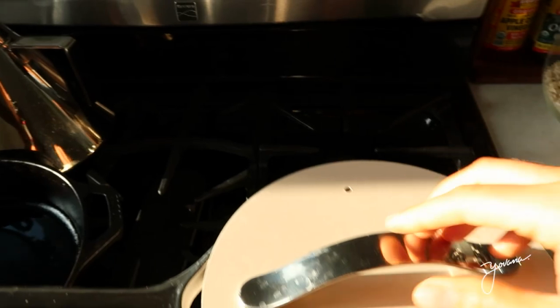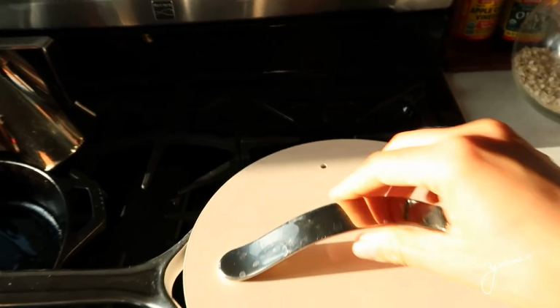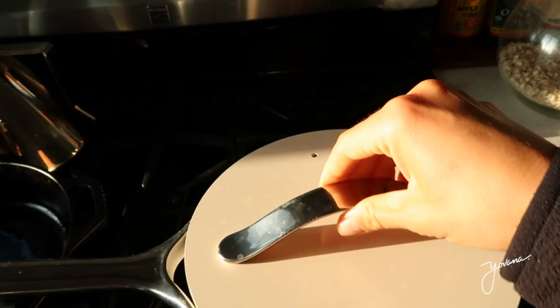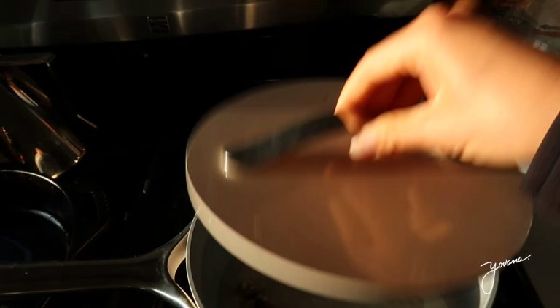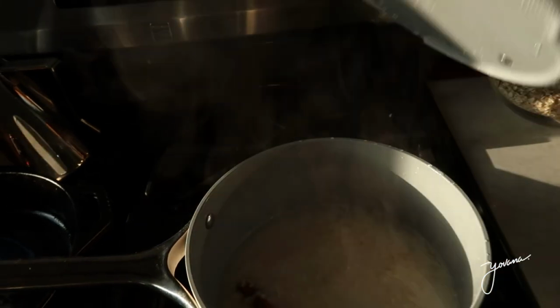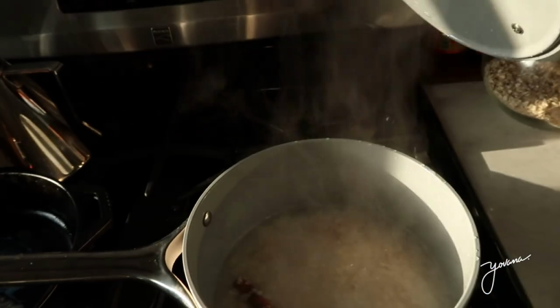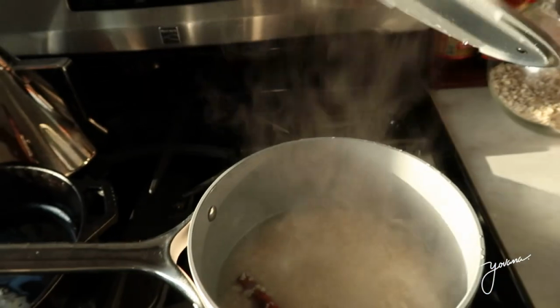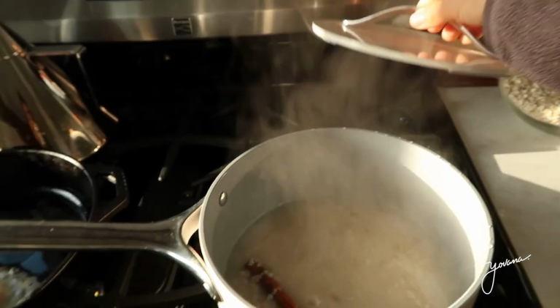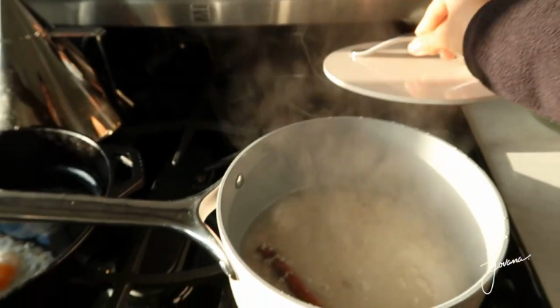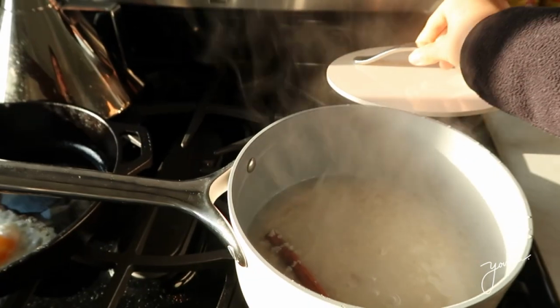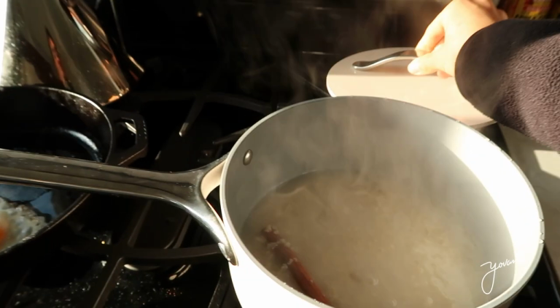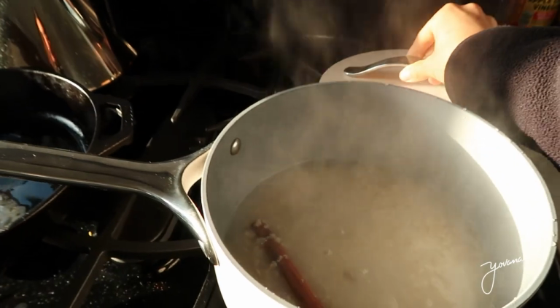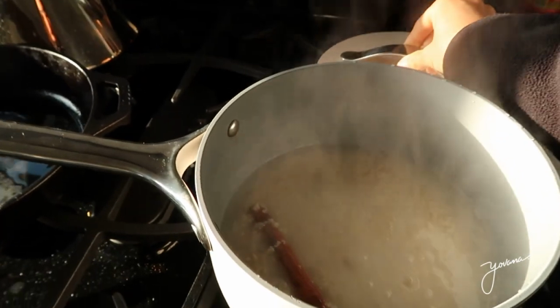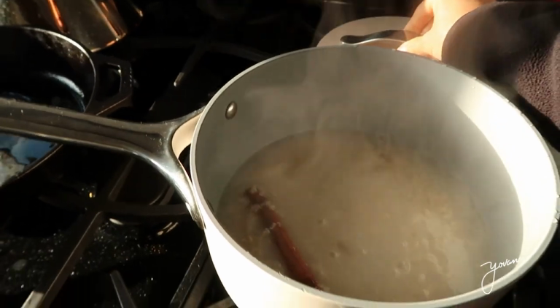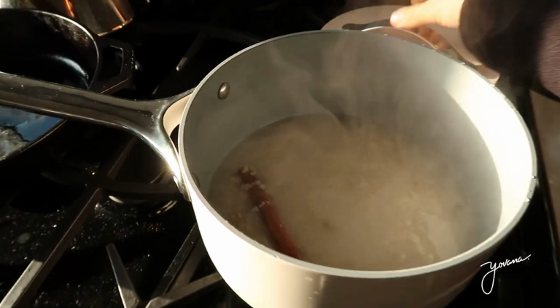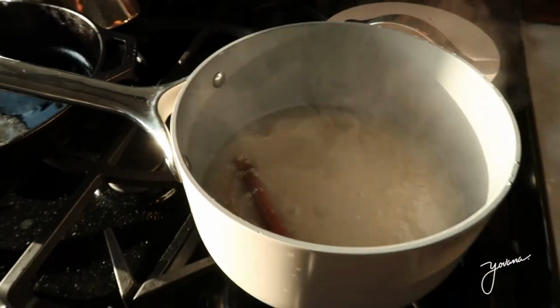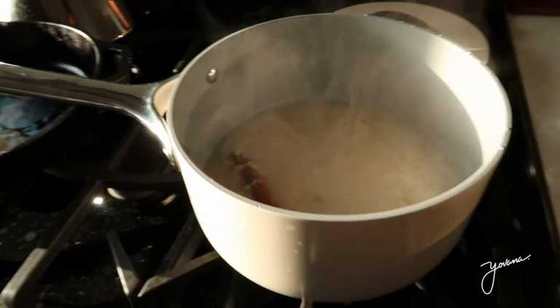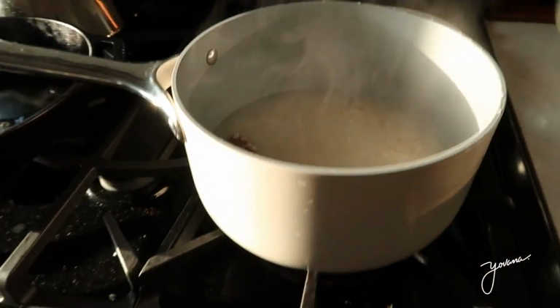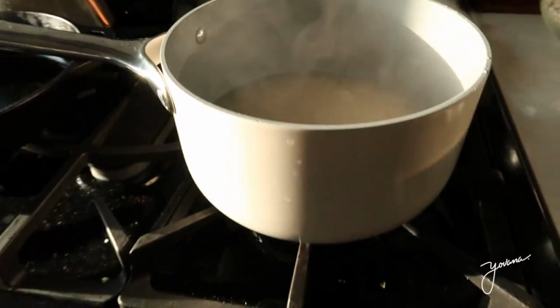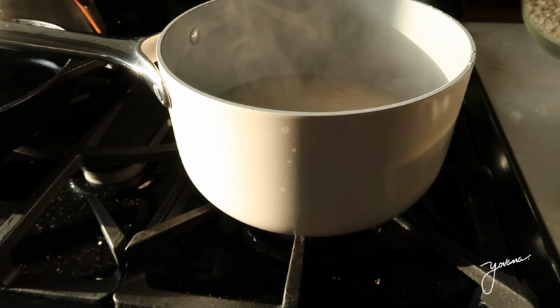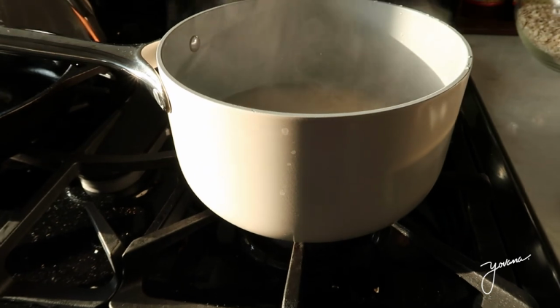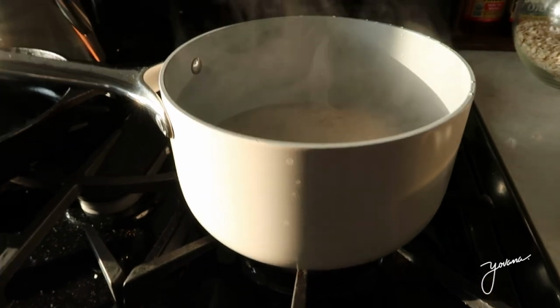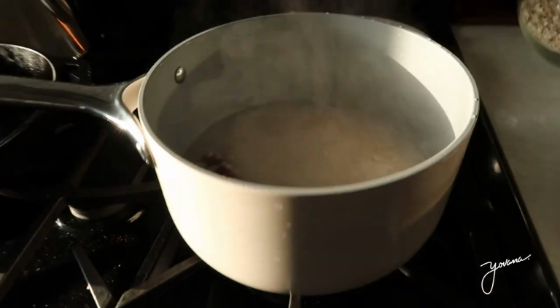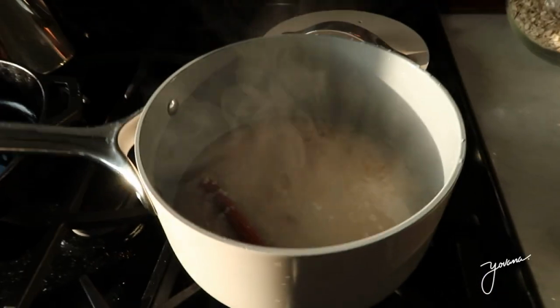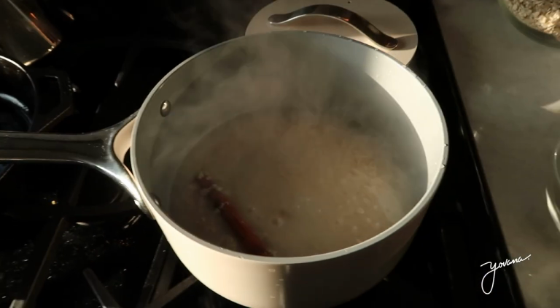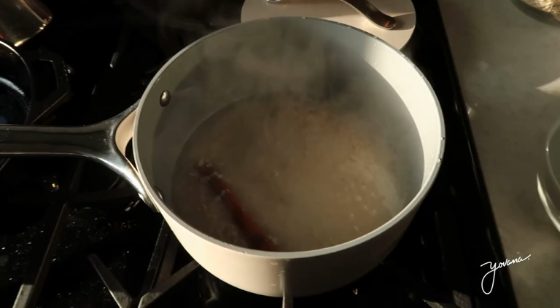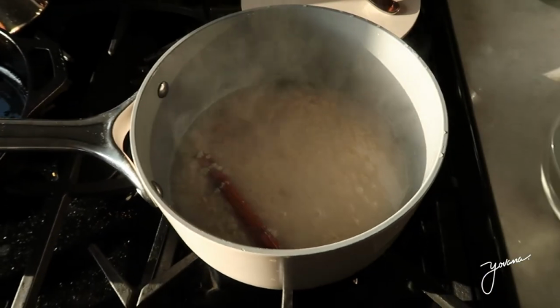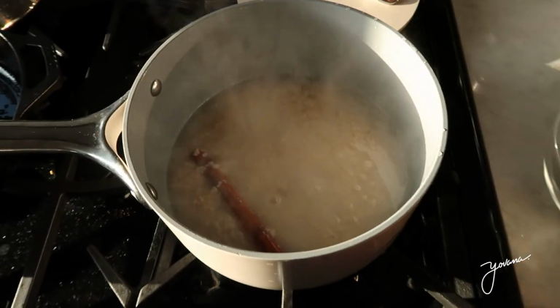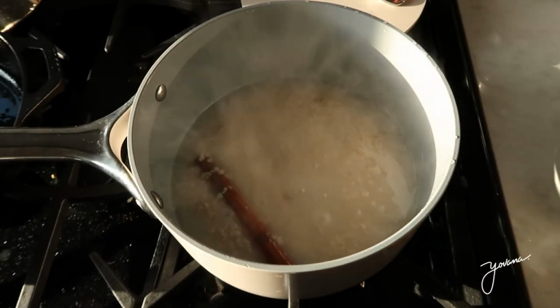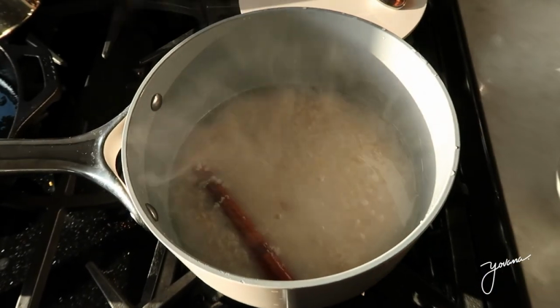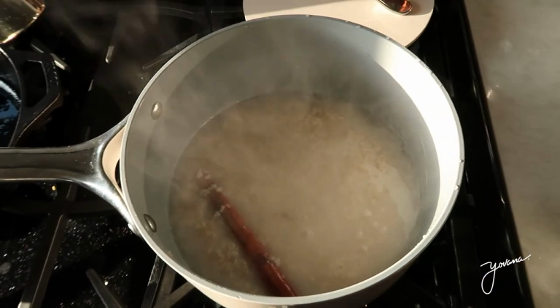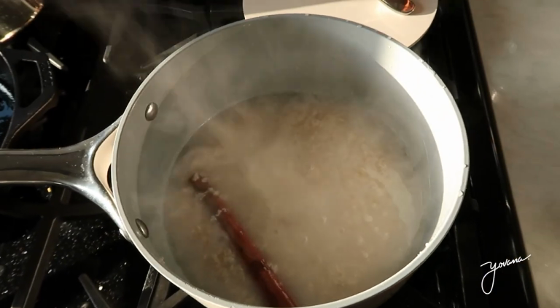I love this pot. The brand is Carraway and they're non-stick, non-toxic ceramic and so beautiful as well.